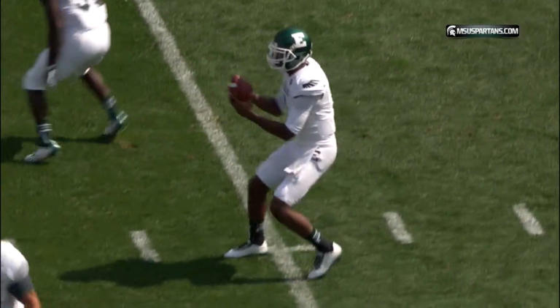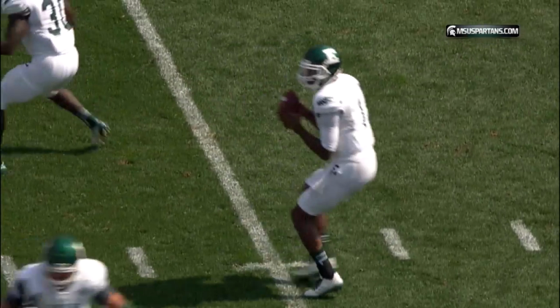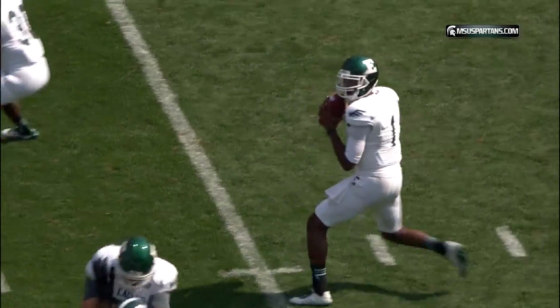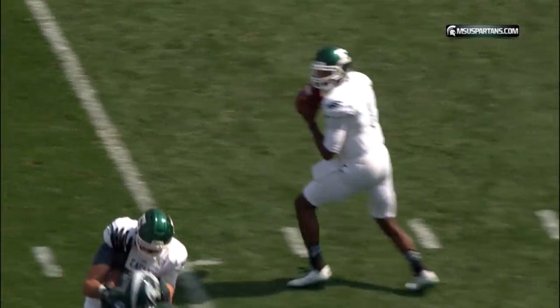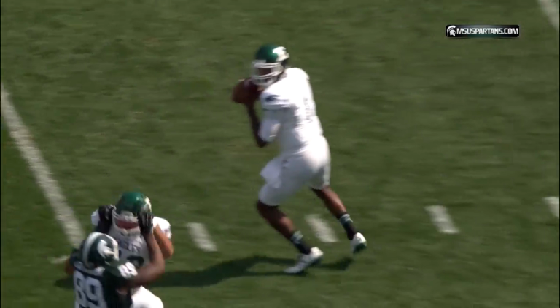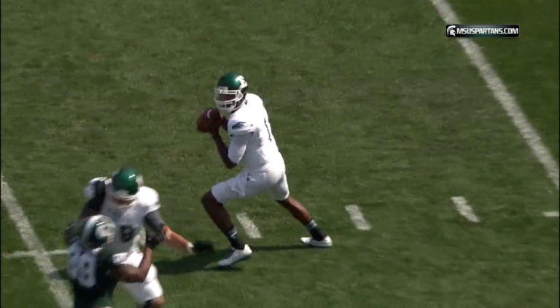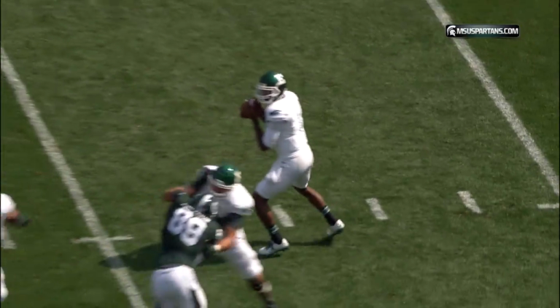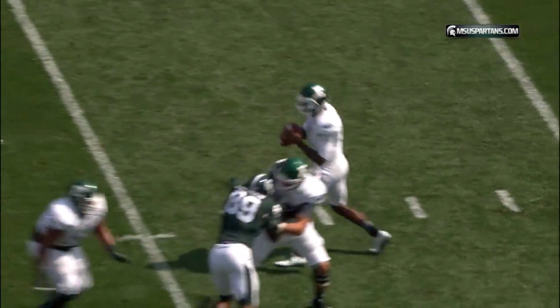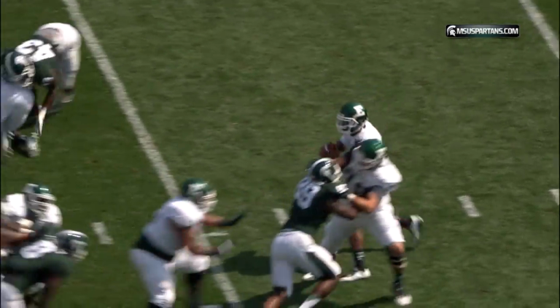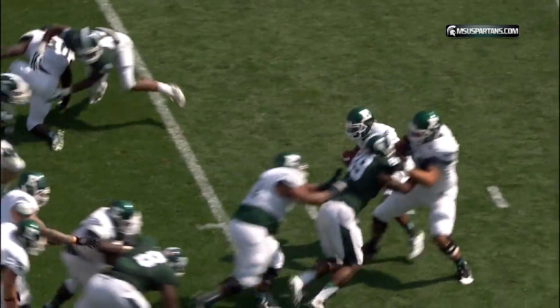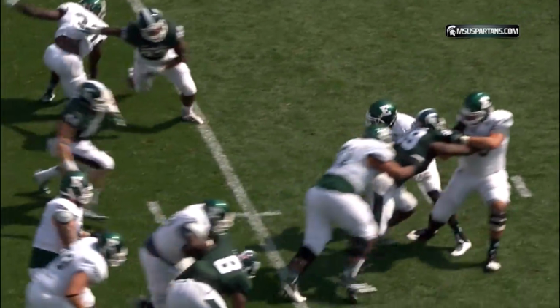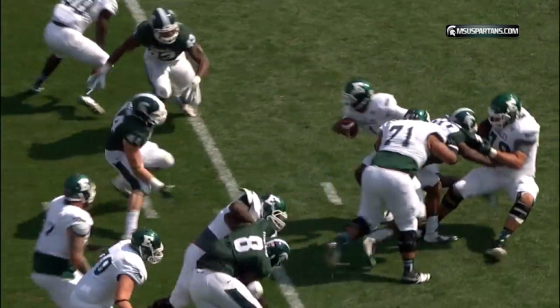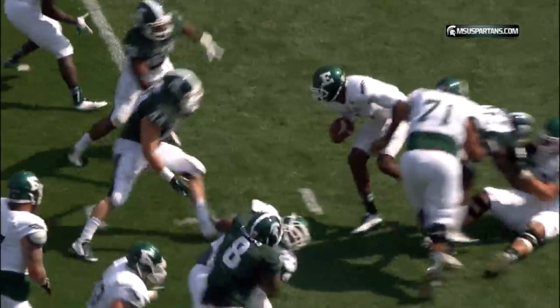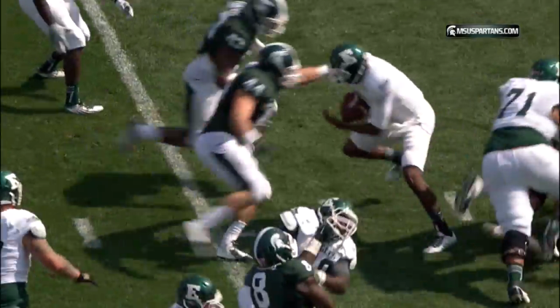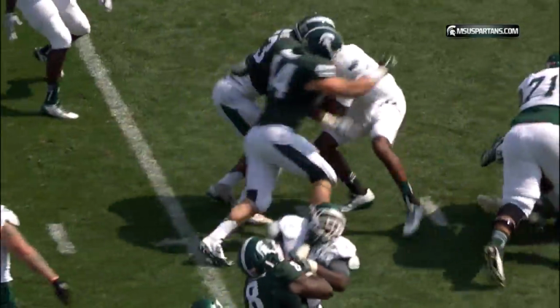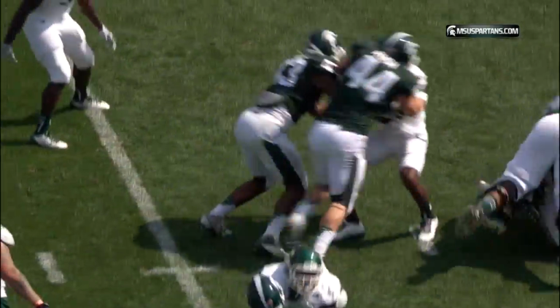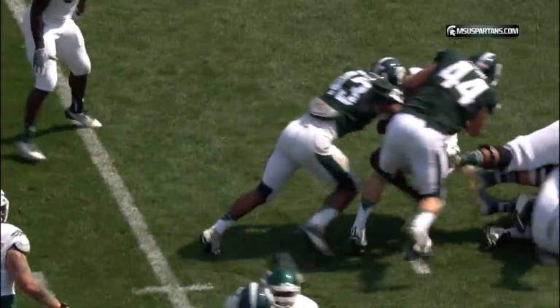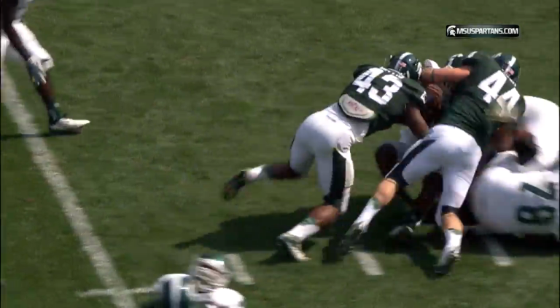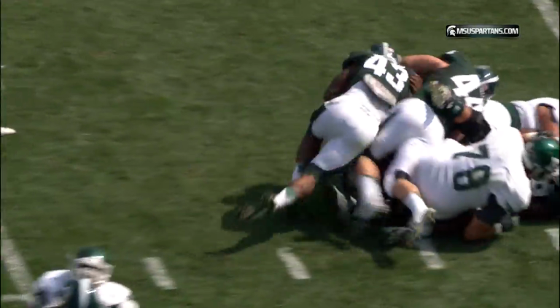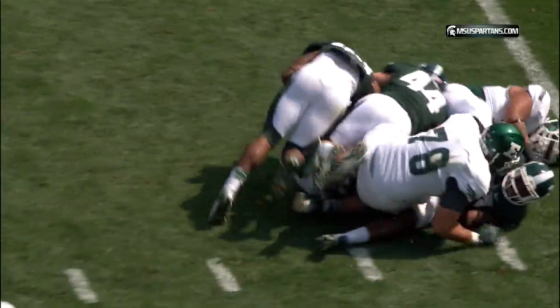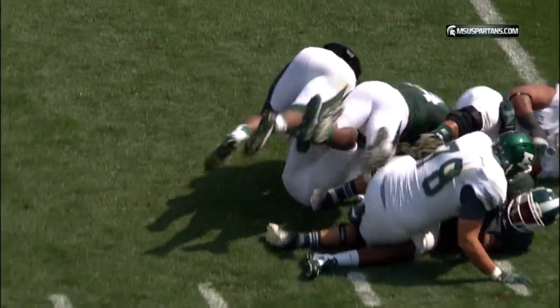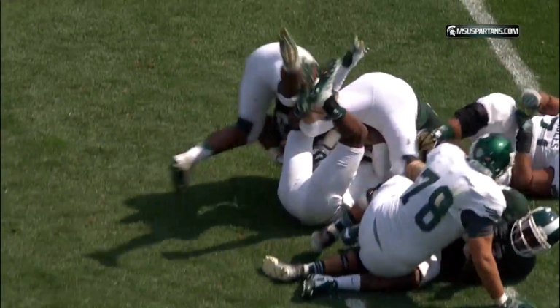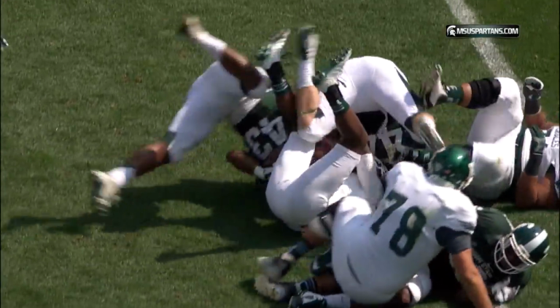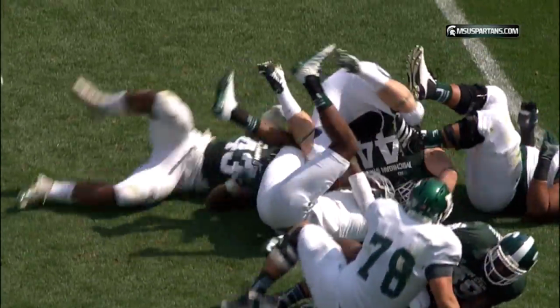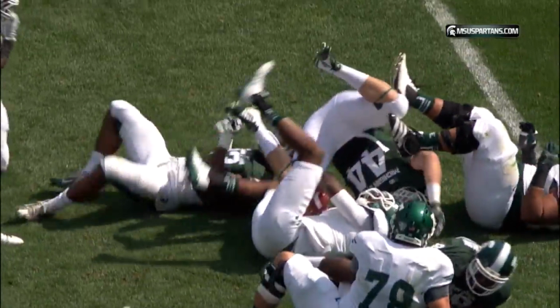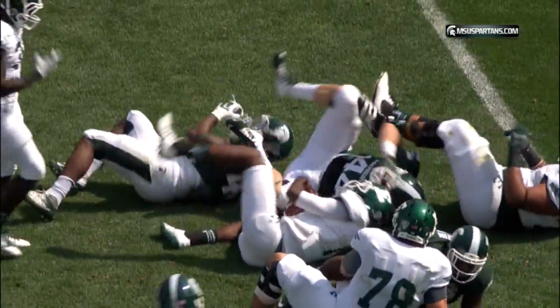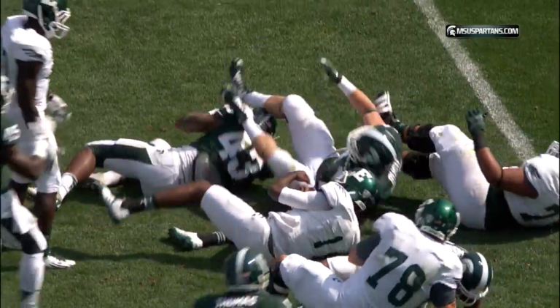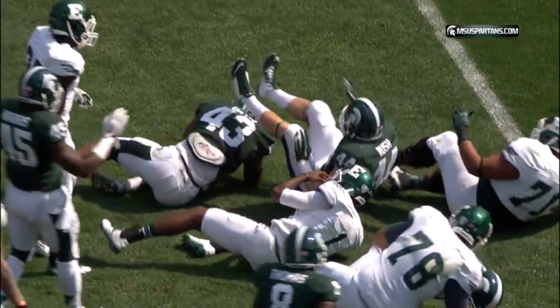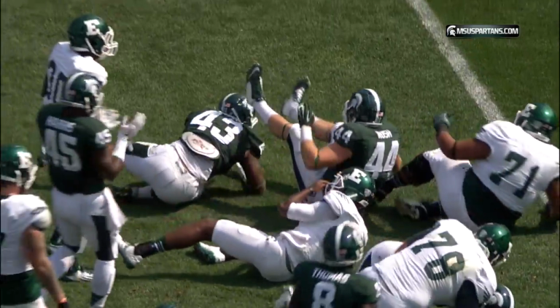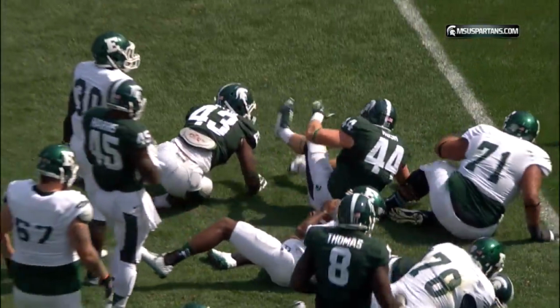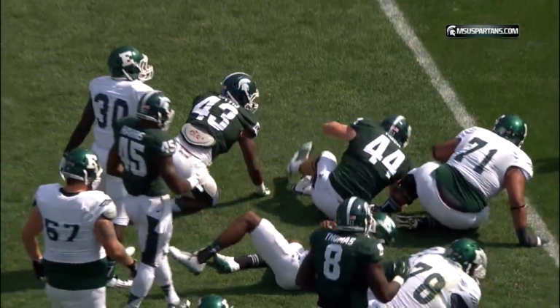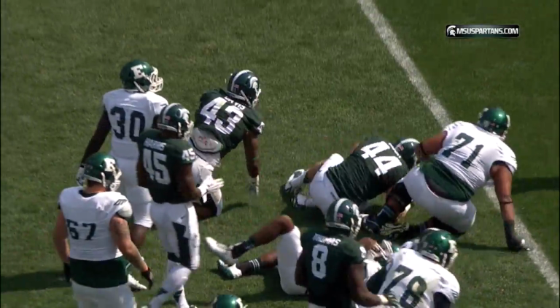Bolden with Bronson Hill to his right, feeling the heat — here they come, and down he goes!